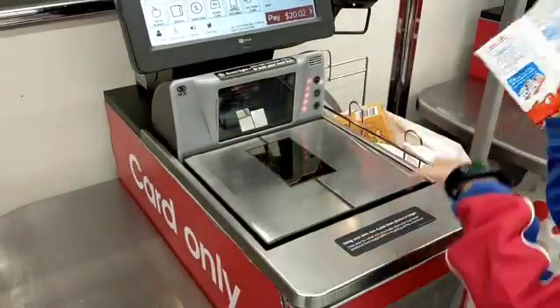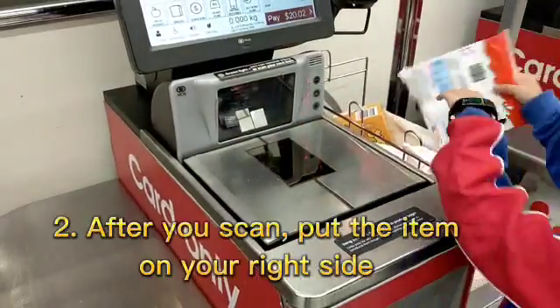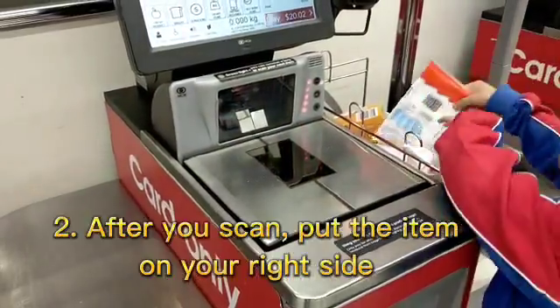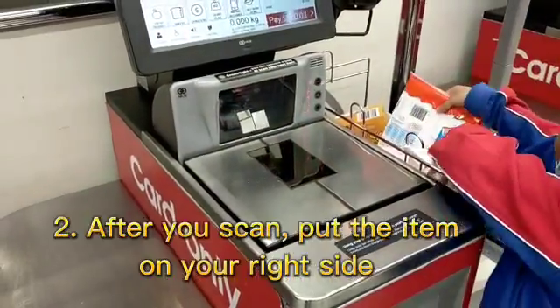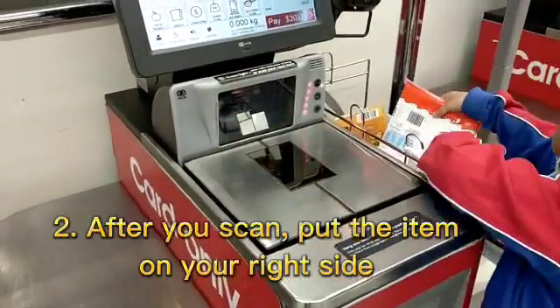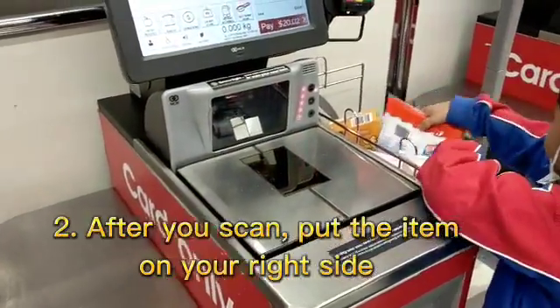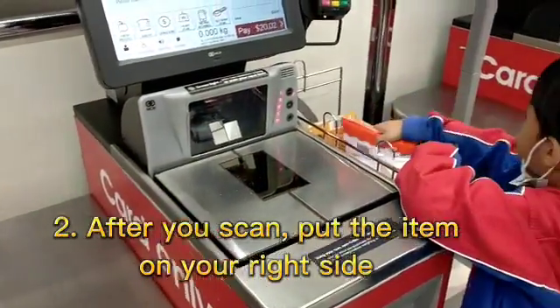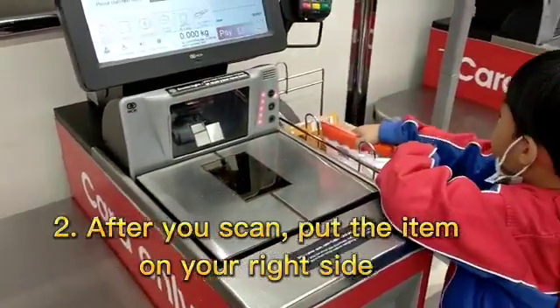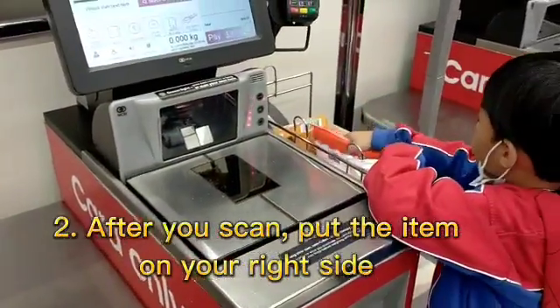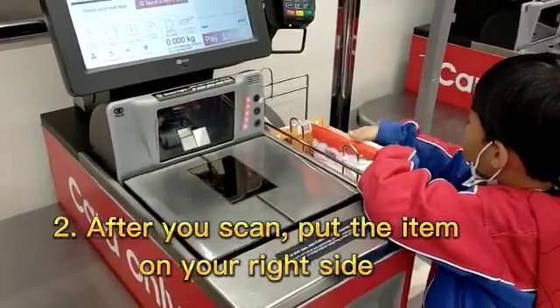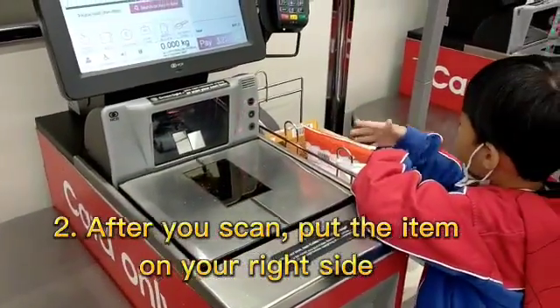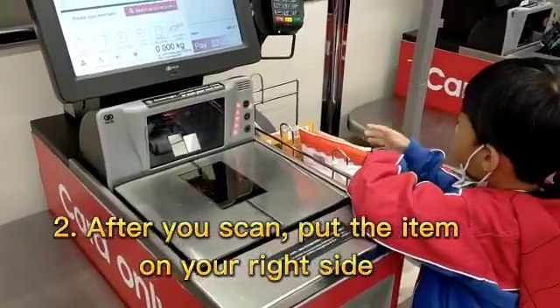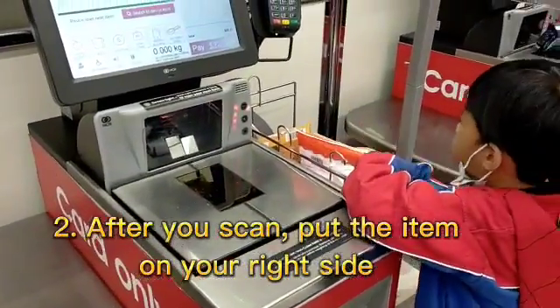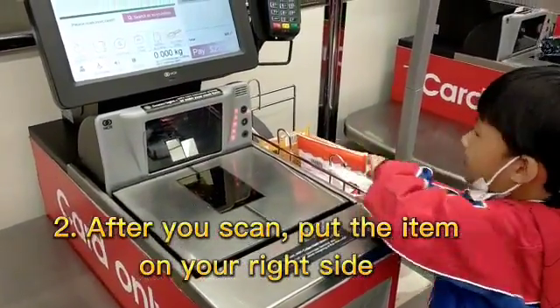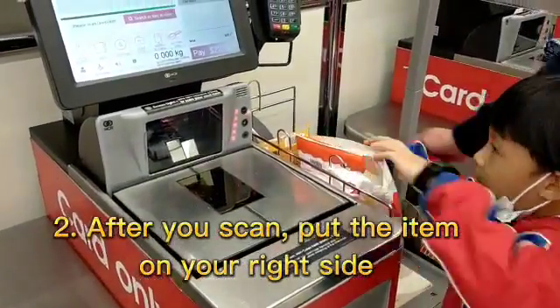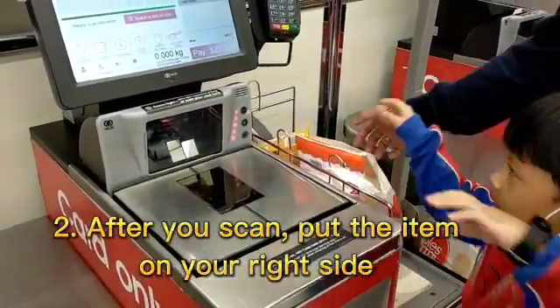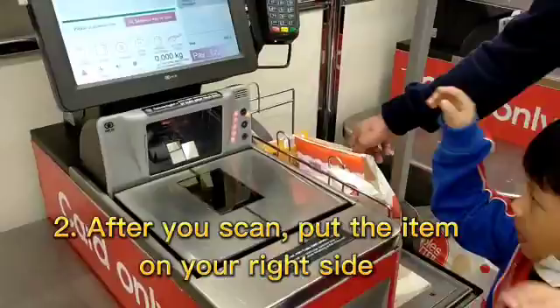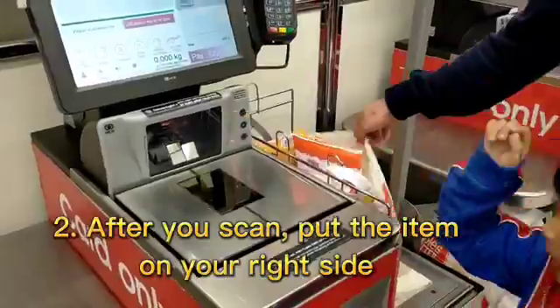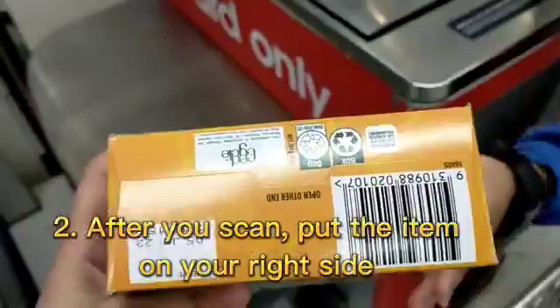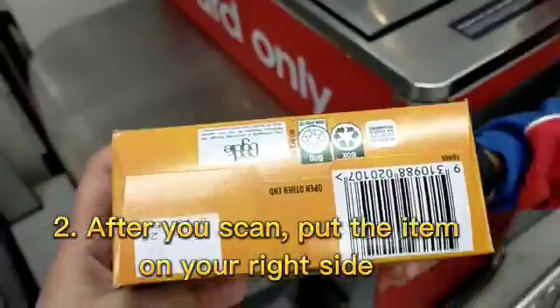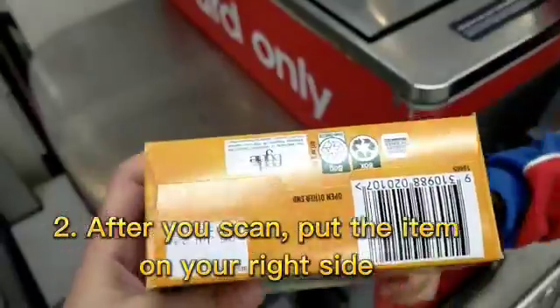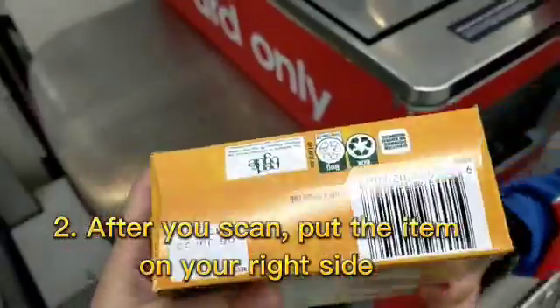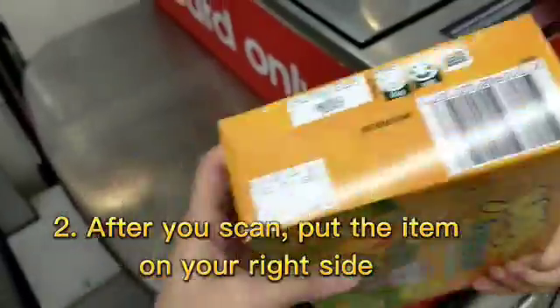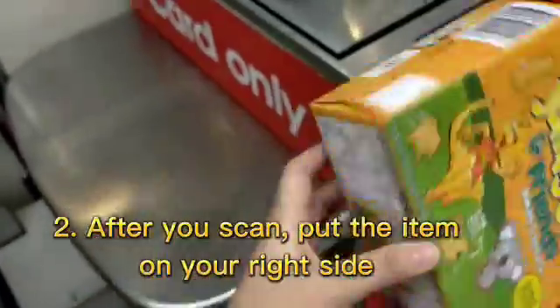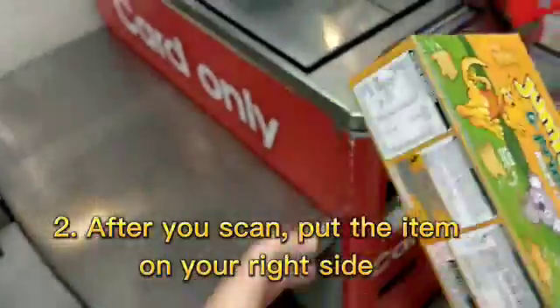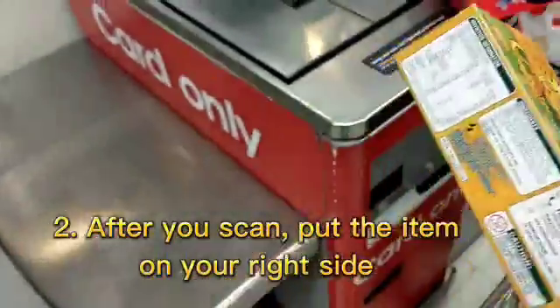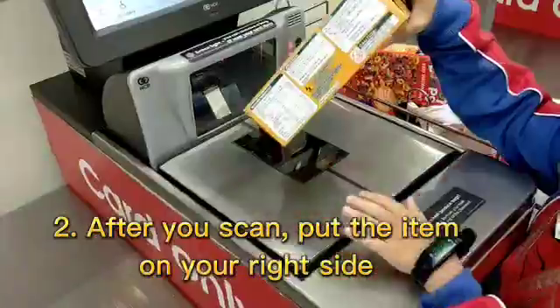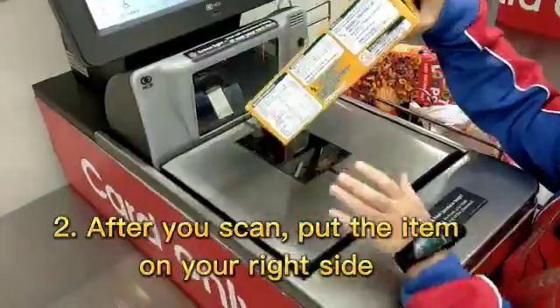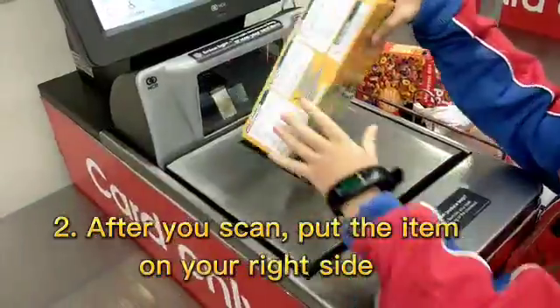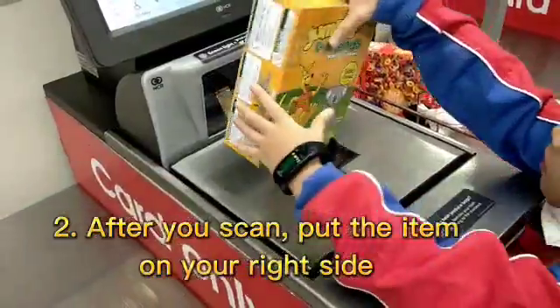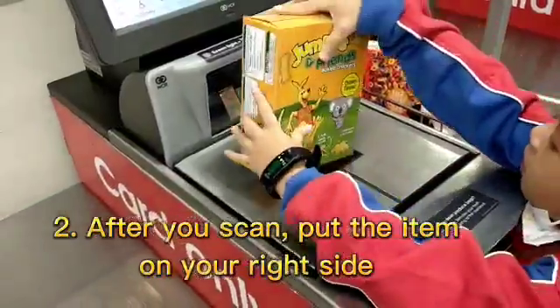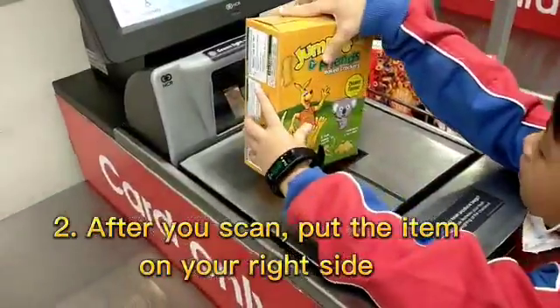Step 2: After you scan, put the item on your right side.